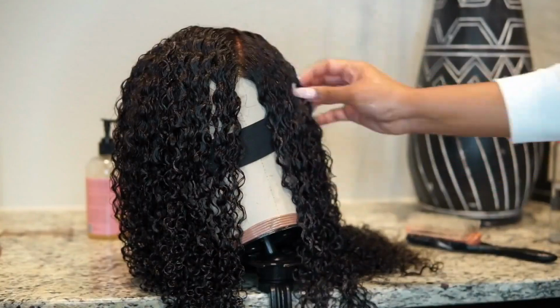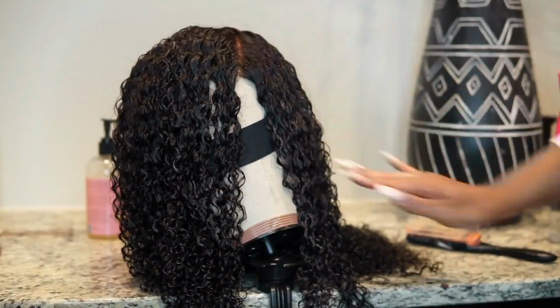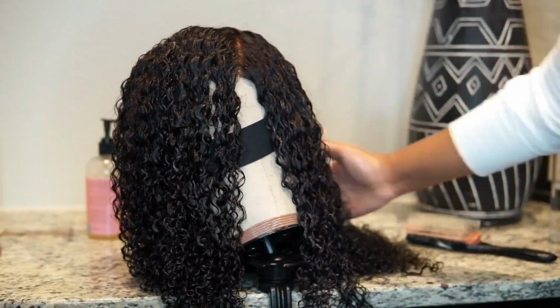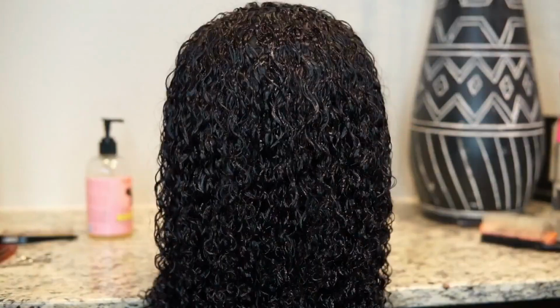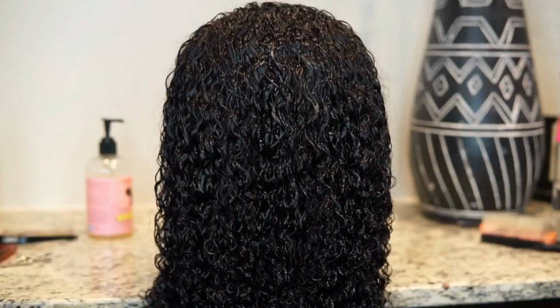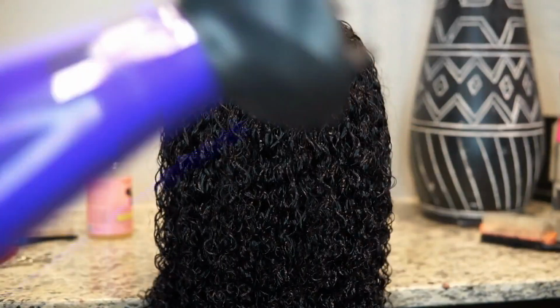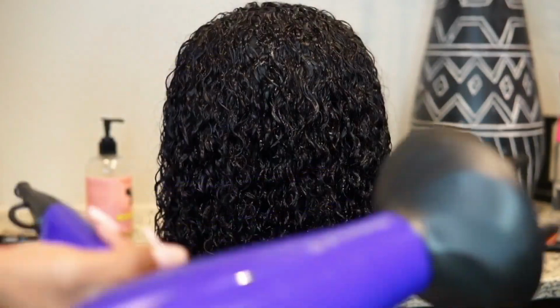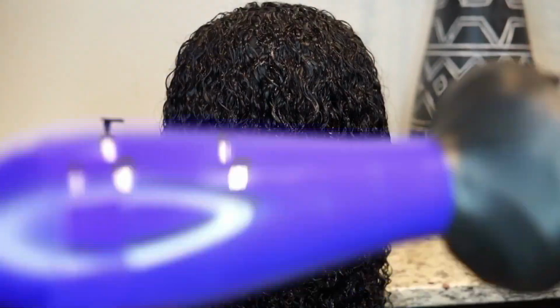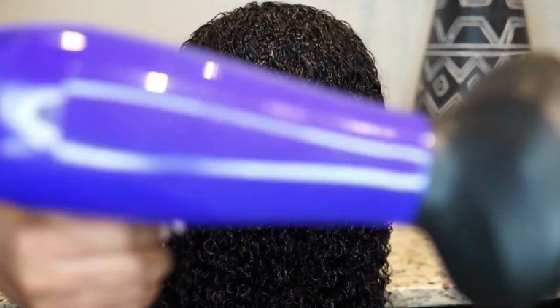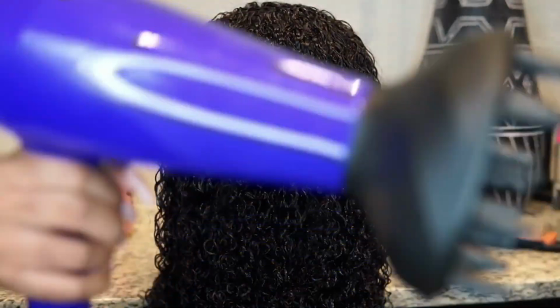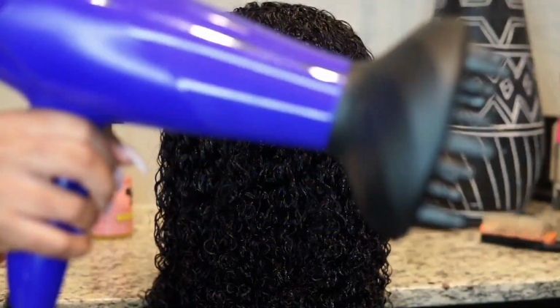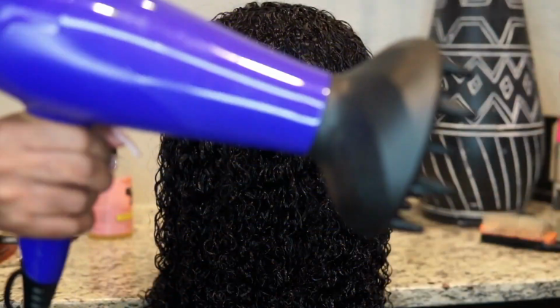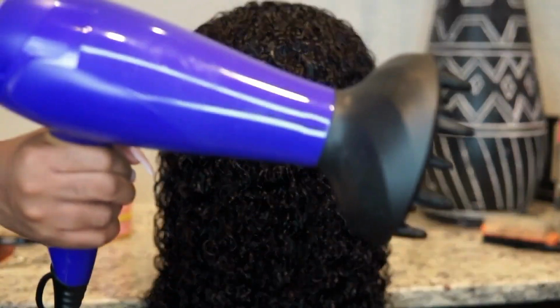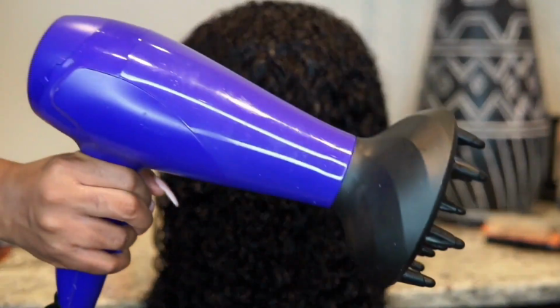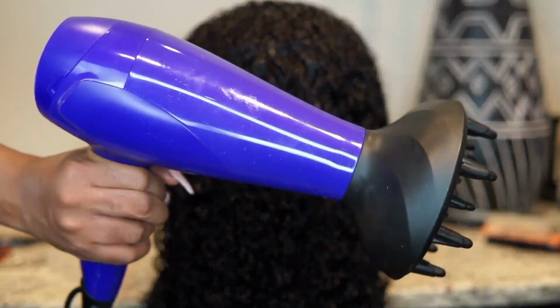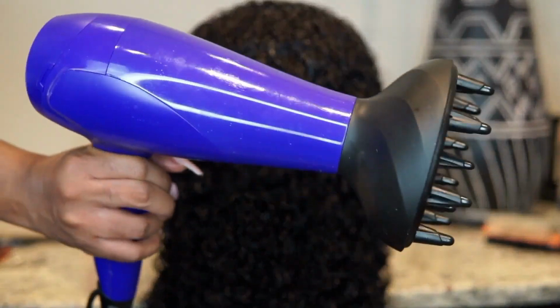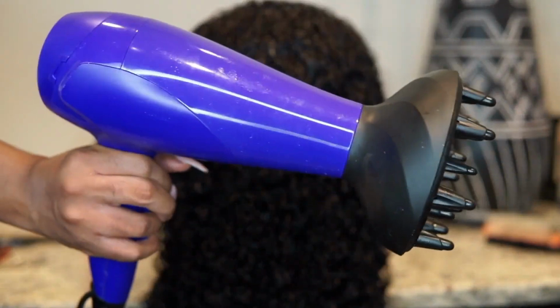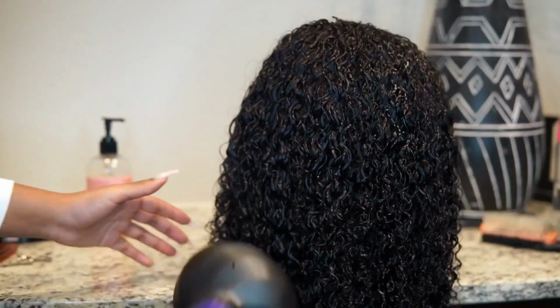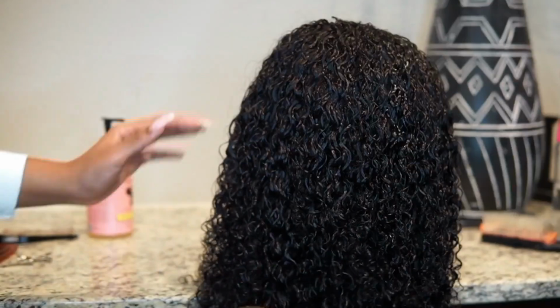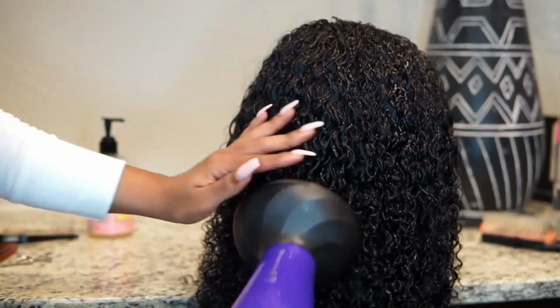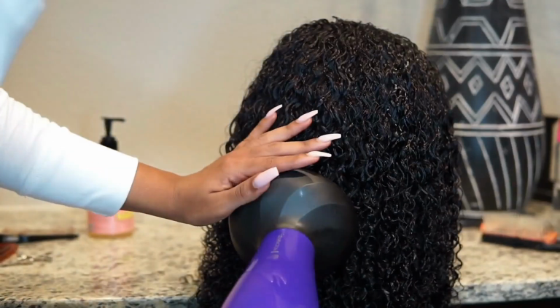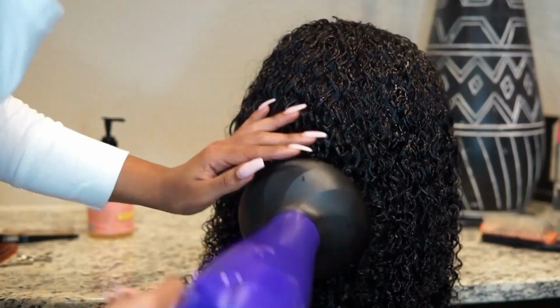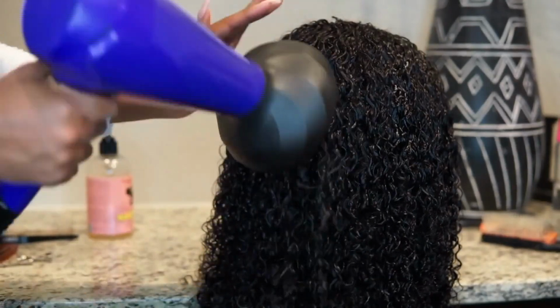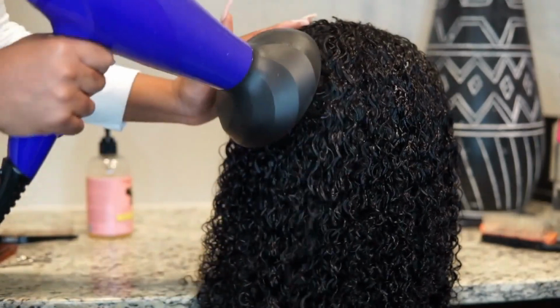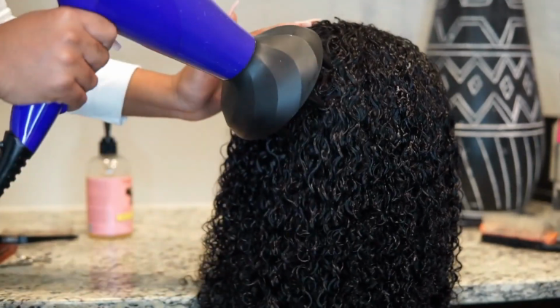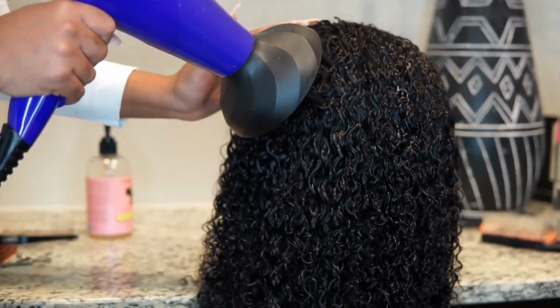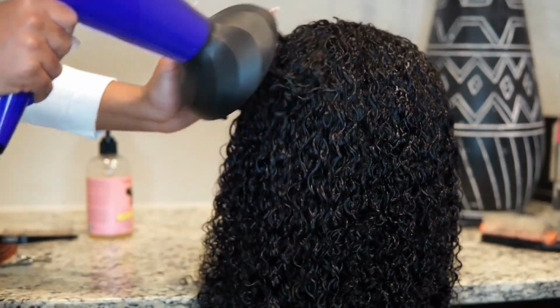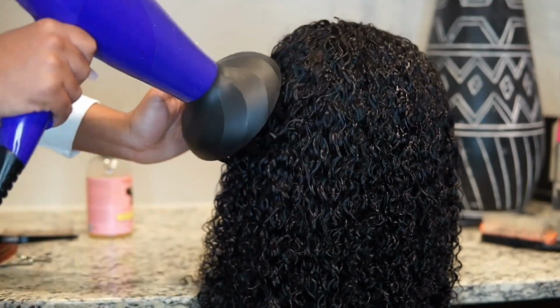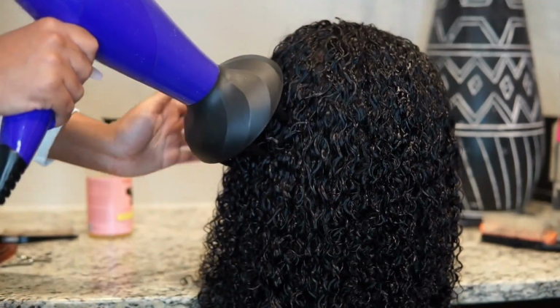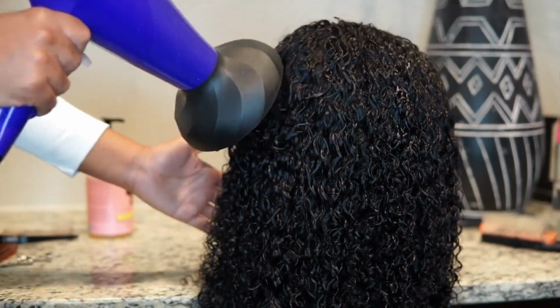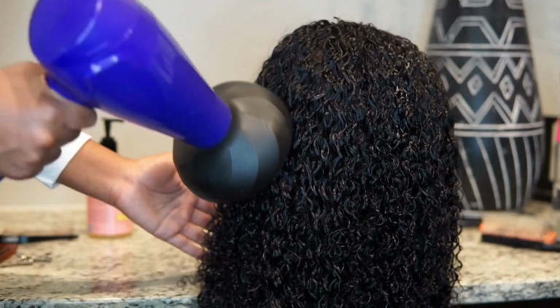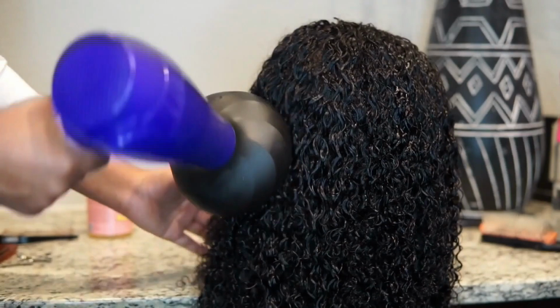After I finish this portion up, I'm going to diffuse the hair just a little bit and then let it air dry overnight.